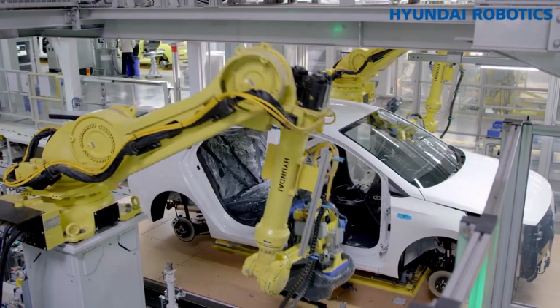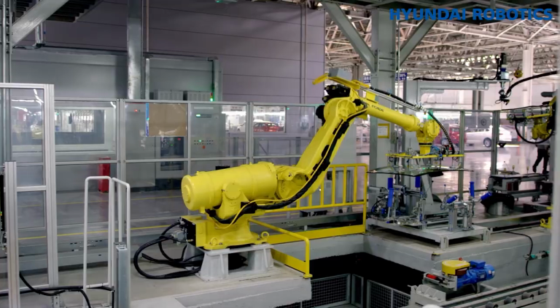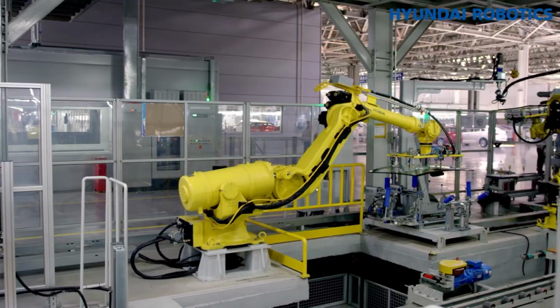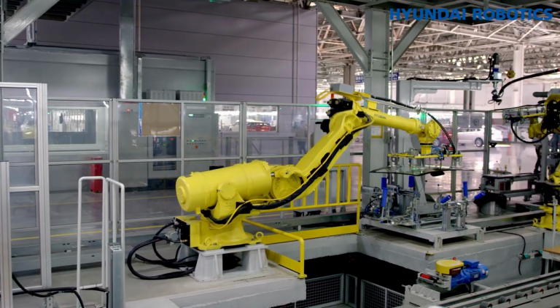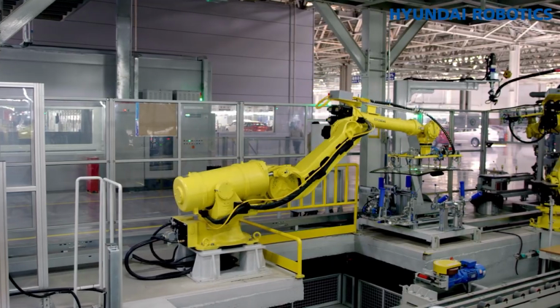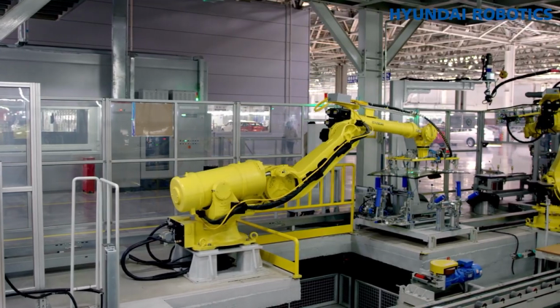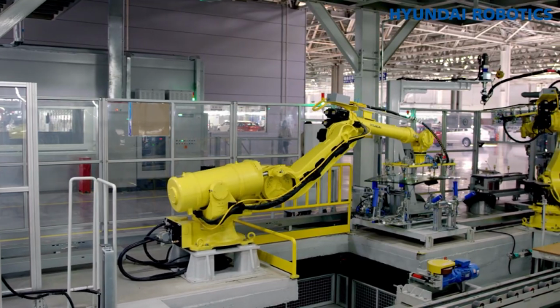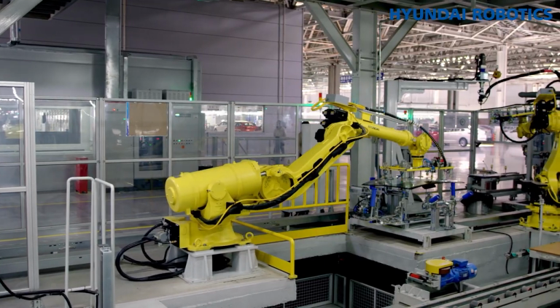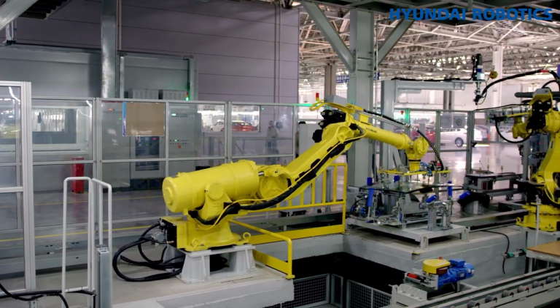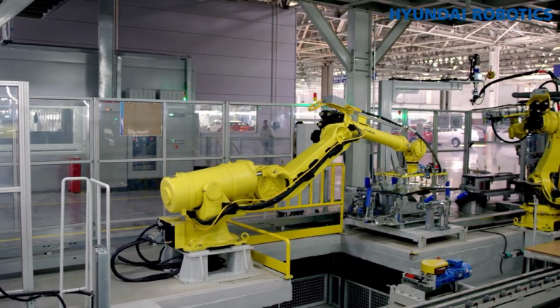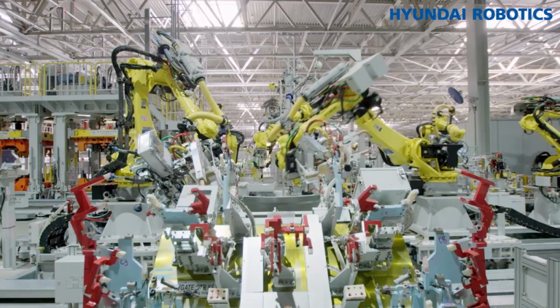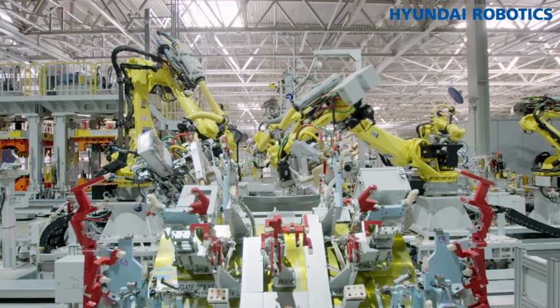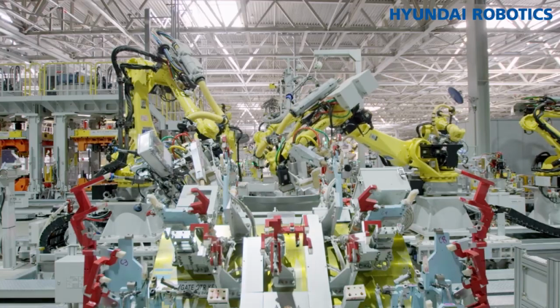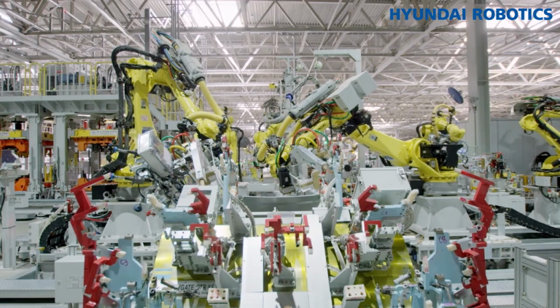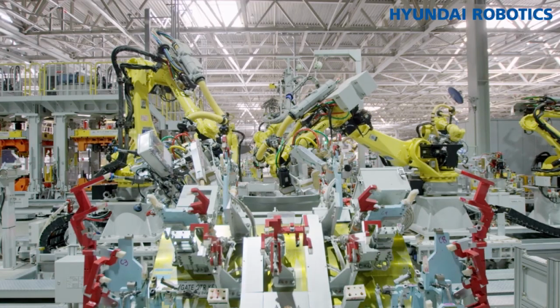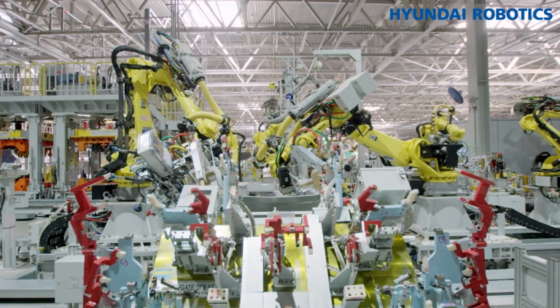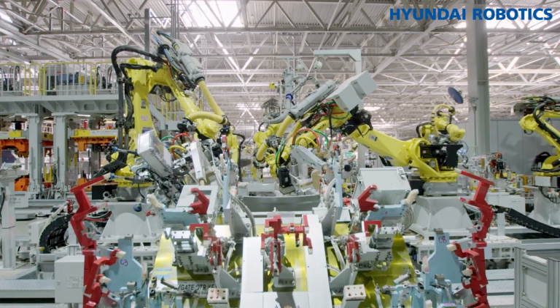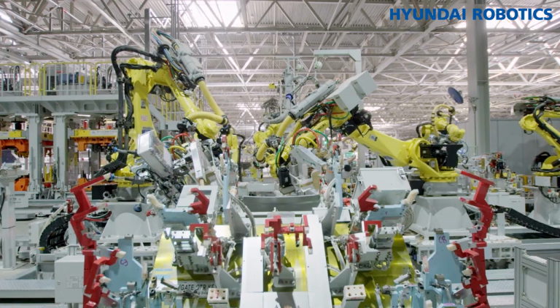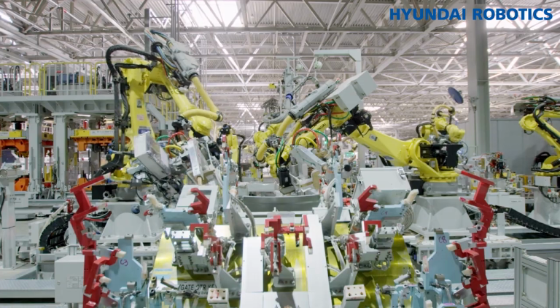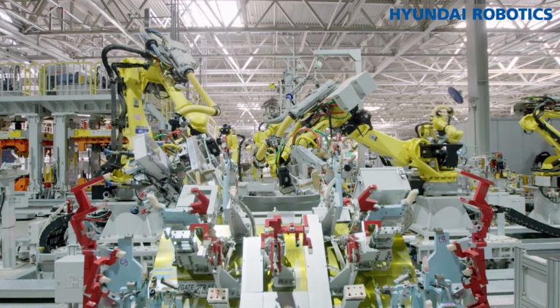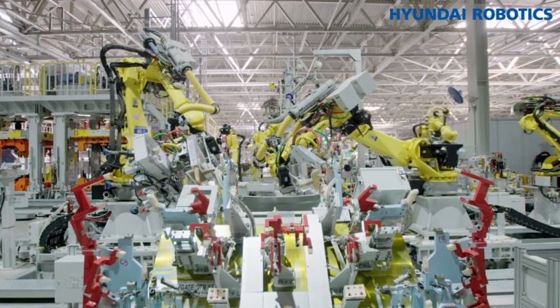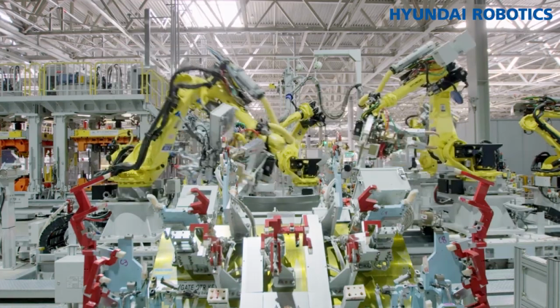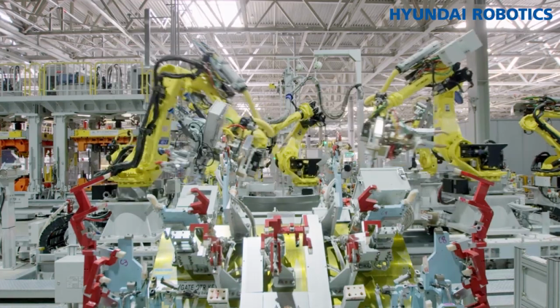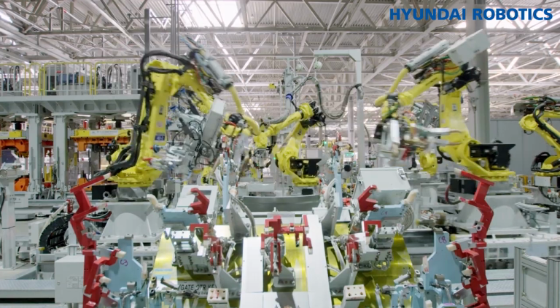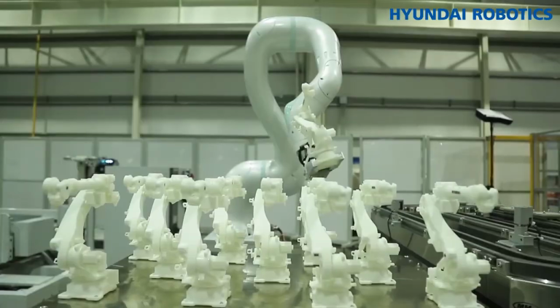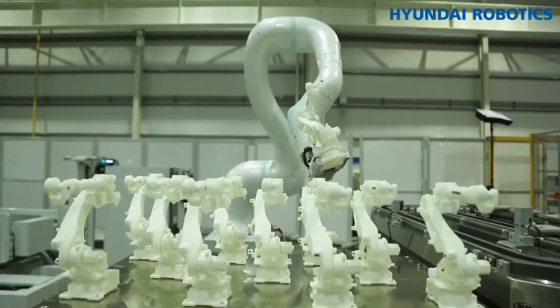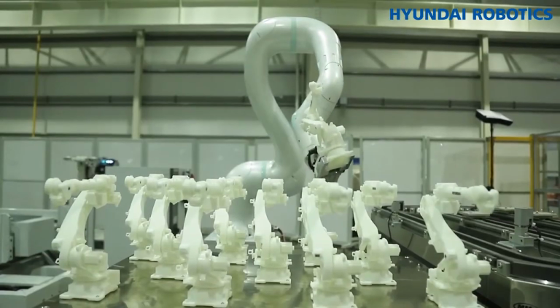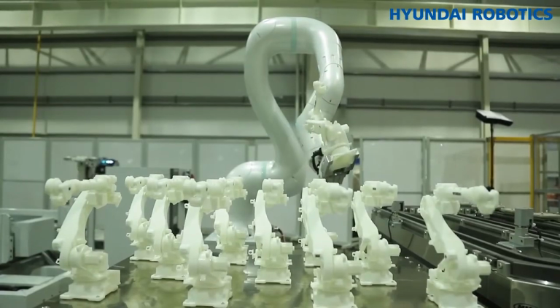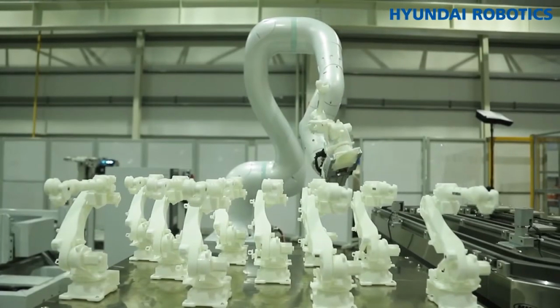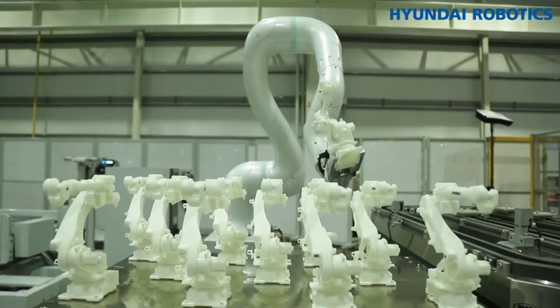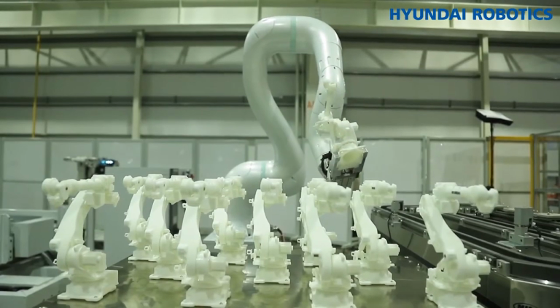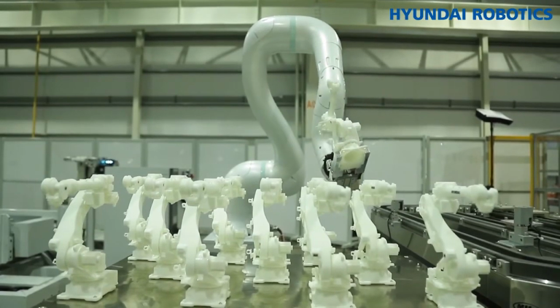Robots are around us. We have learned about industrial robots in this video. Next time, we will learn about collaborative robots.